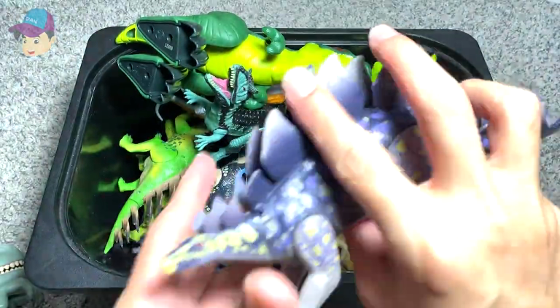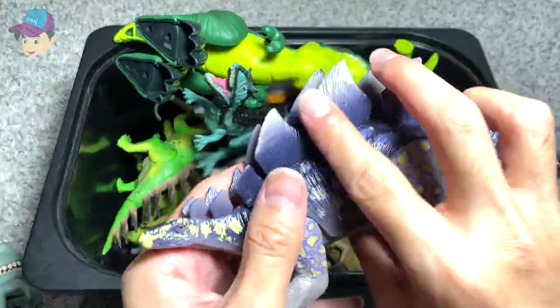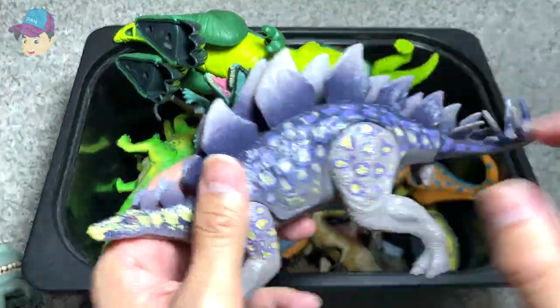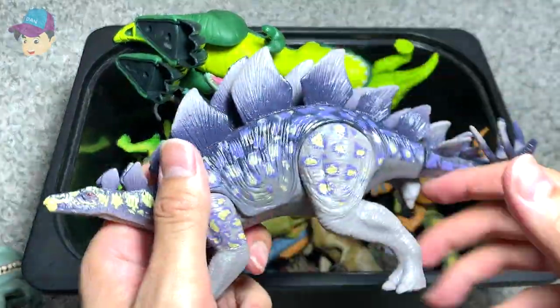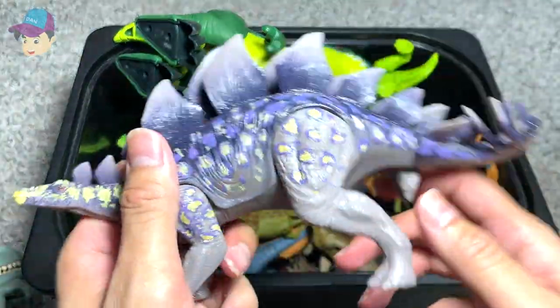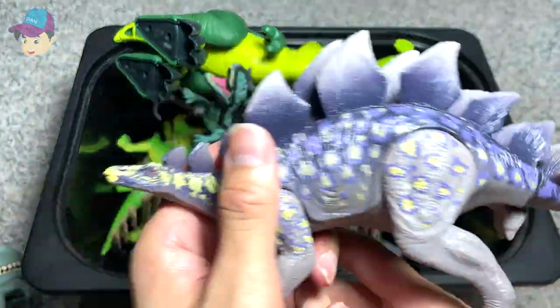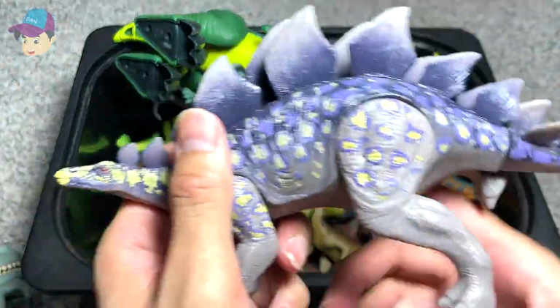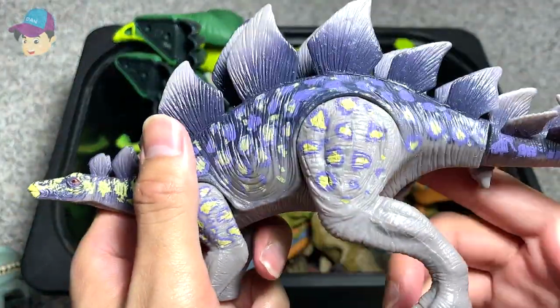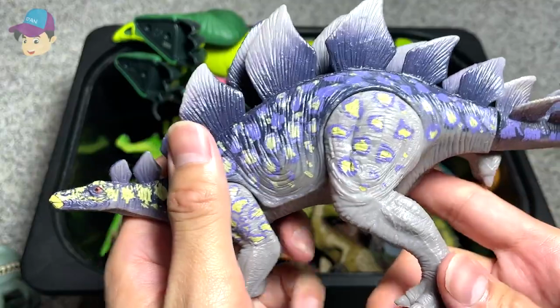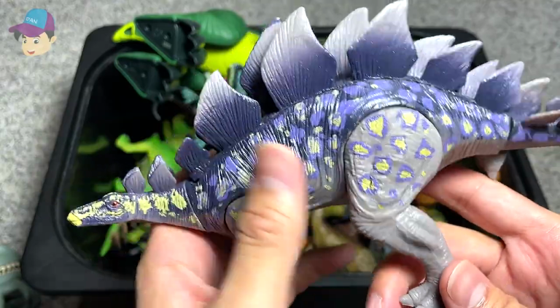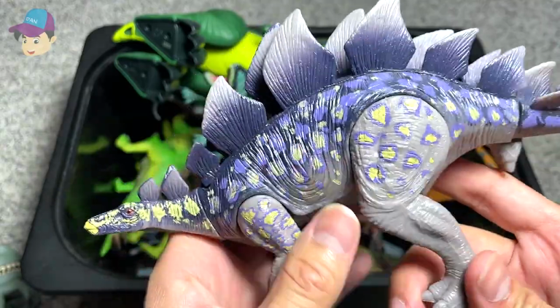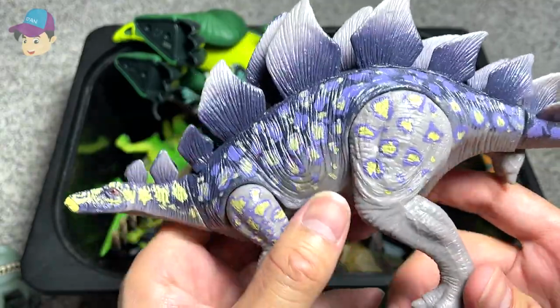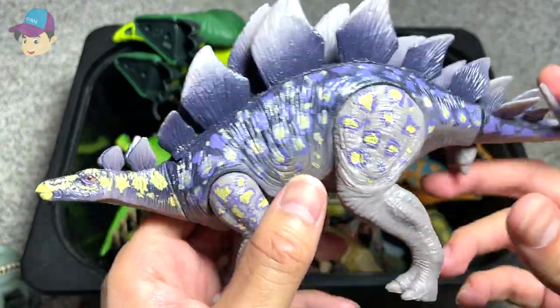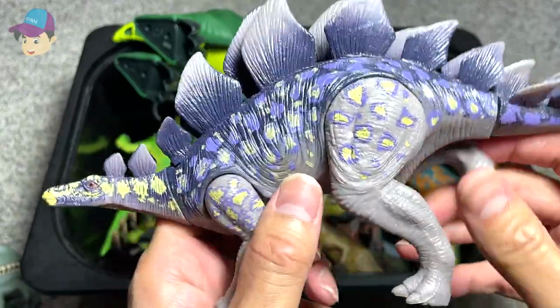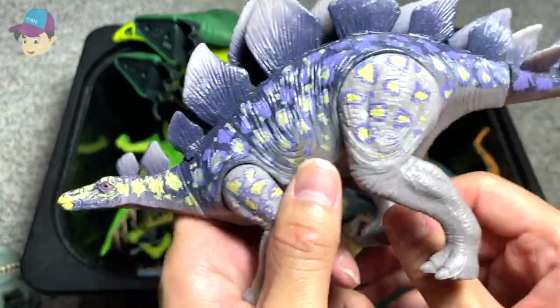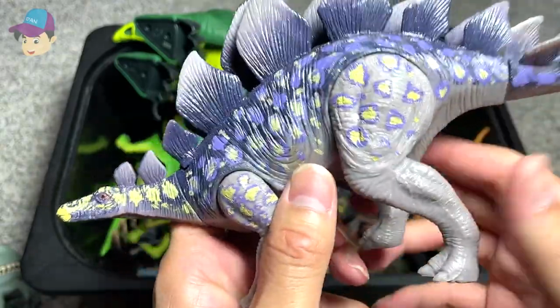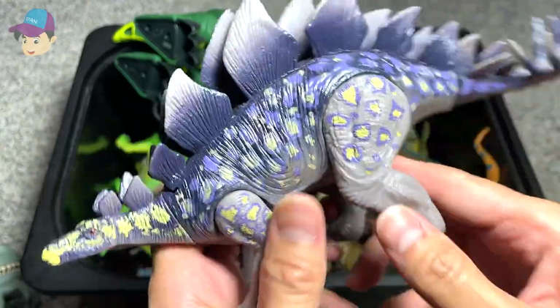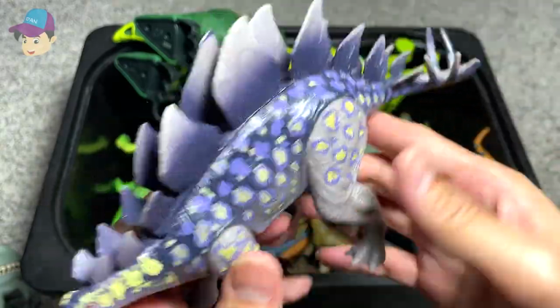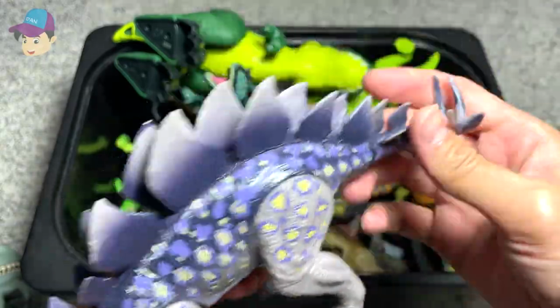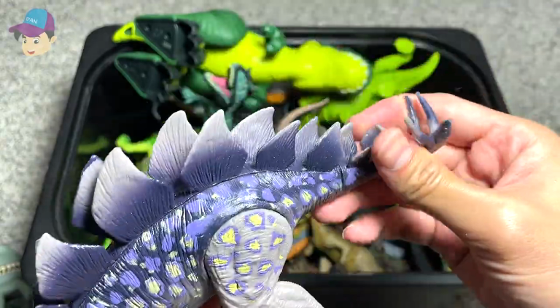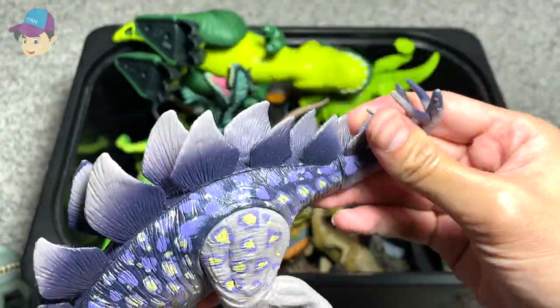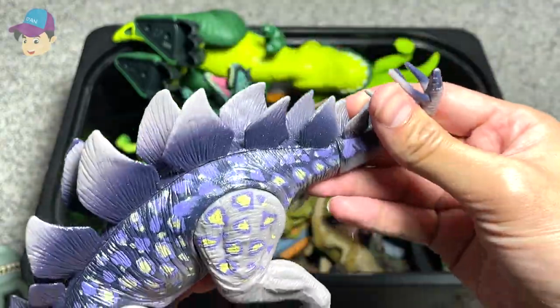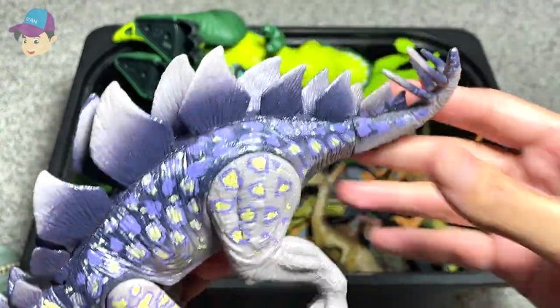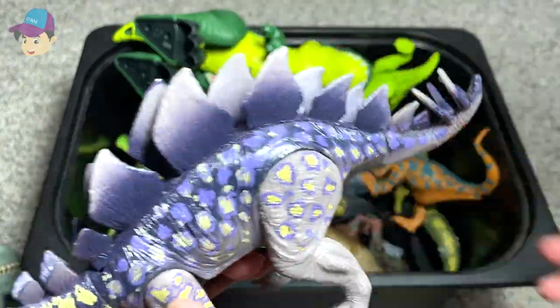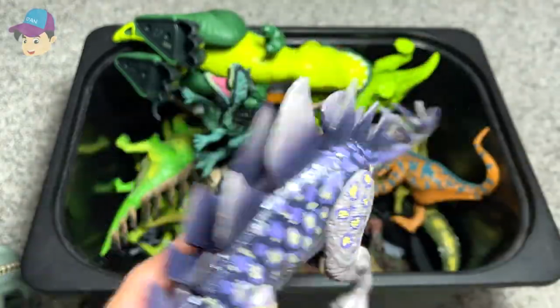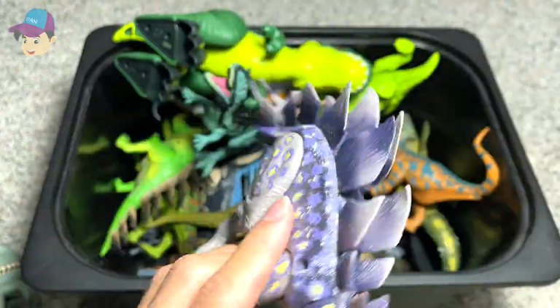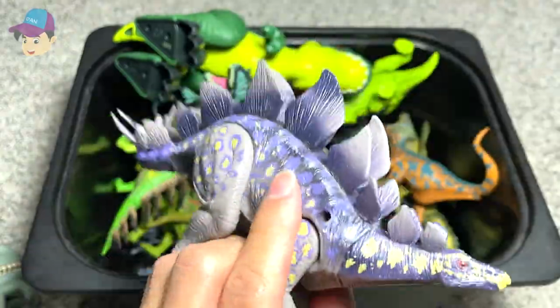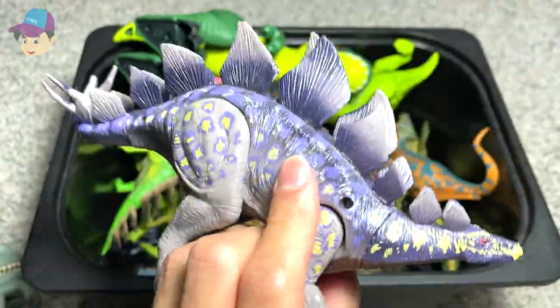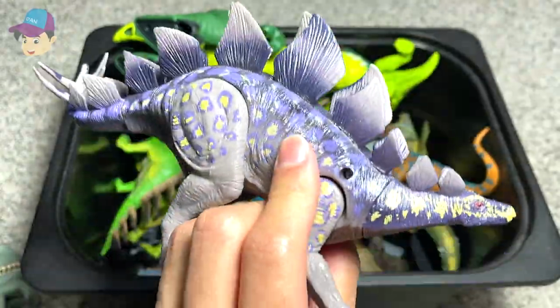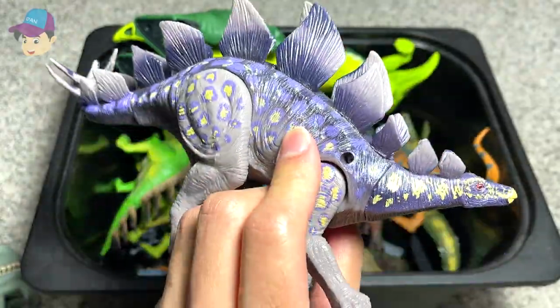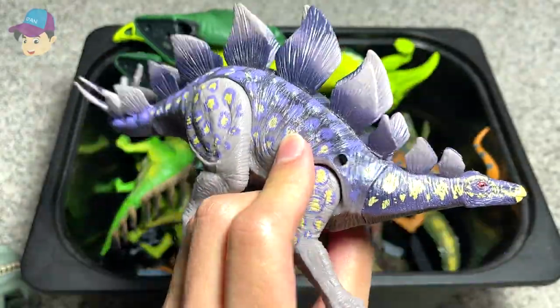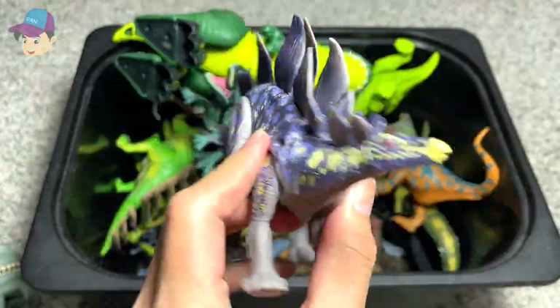This is a Stegosaurus, which is known as the Roof Lizard.